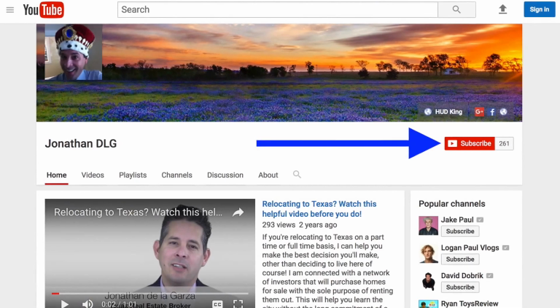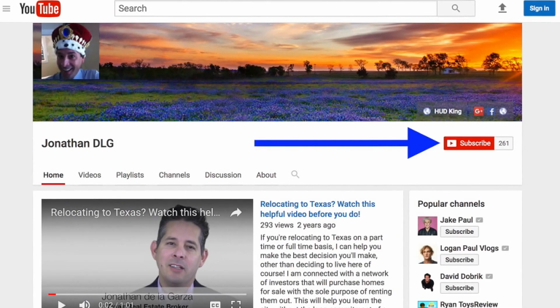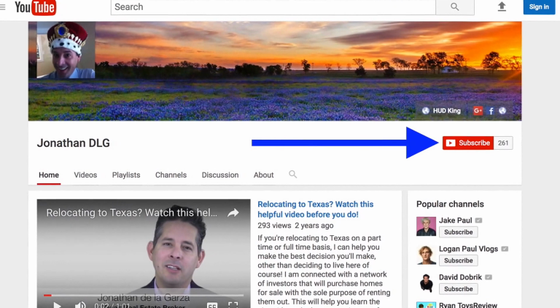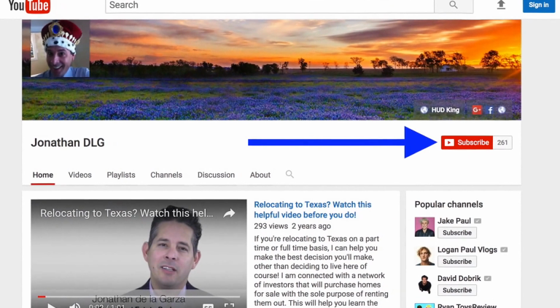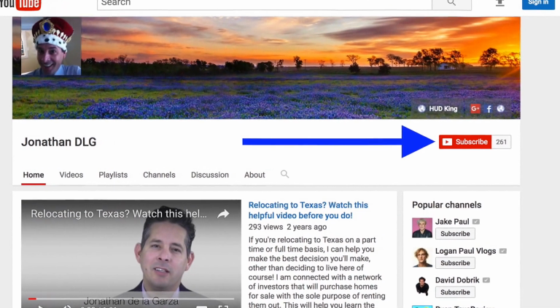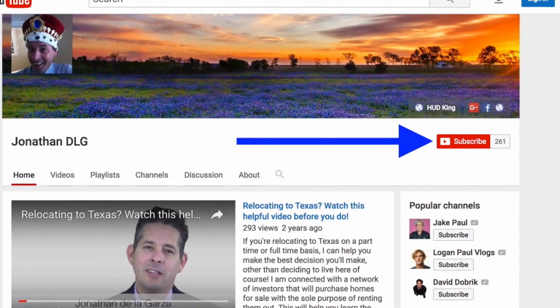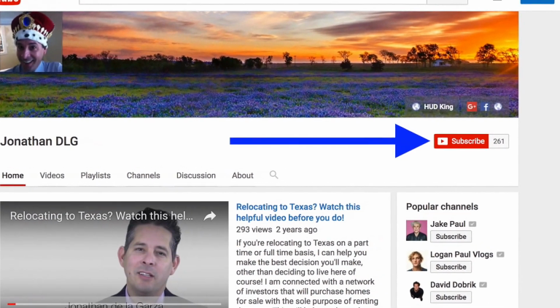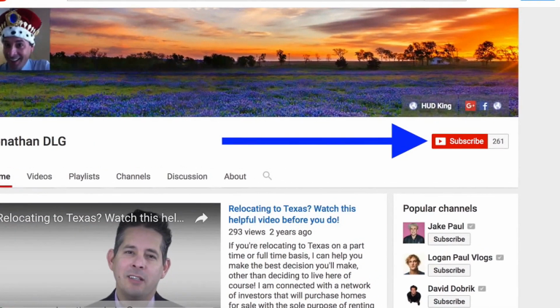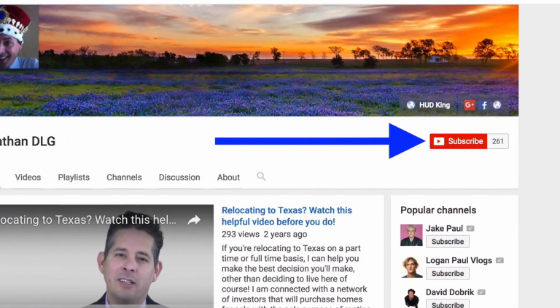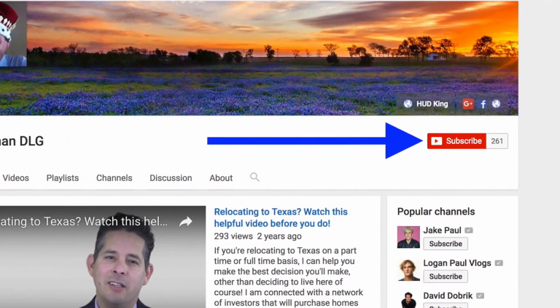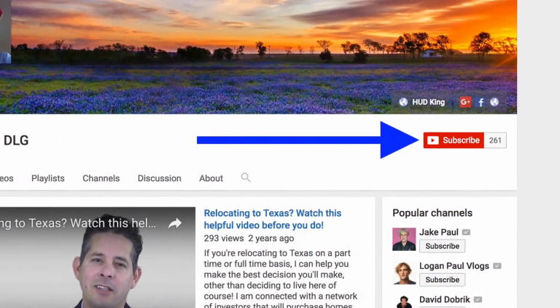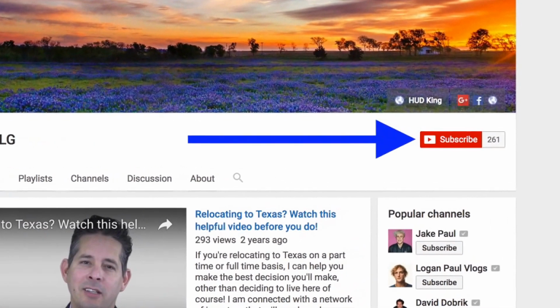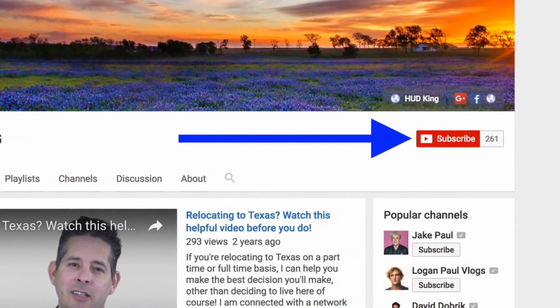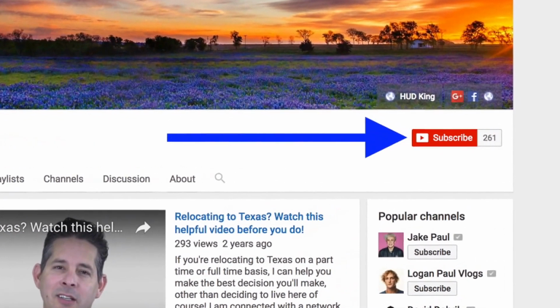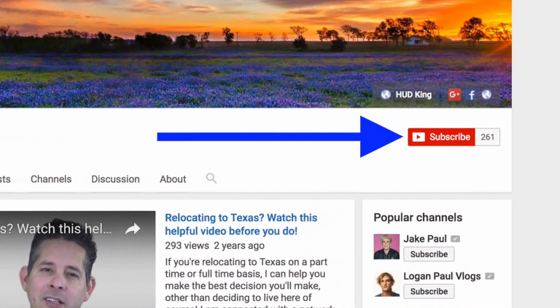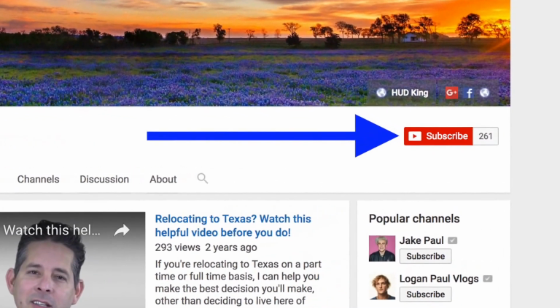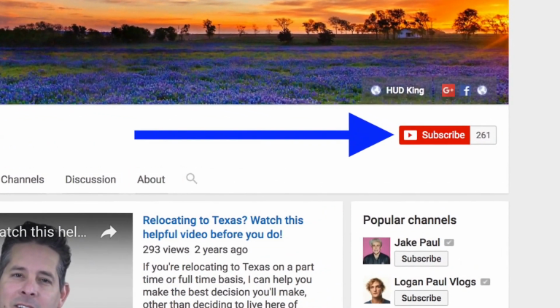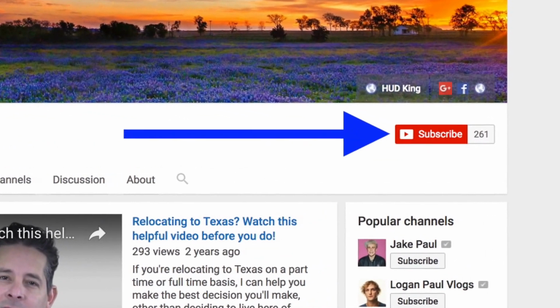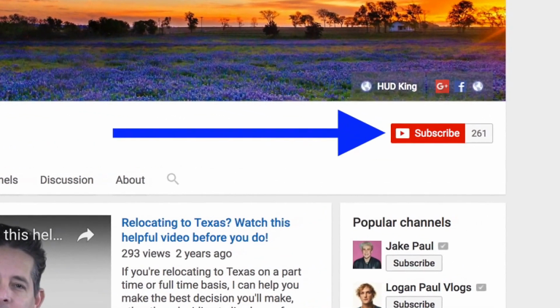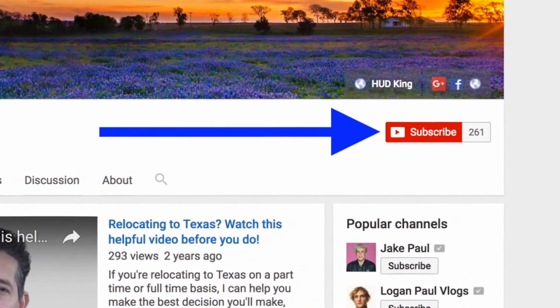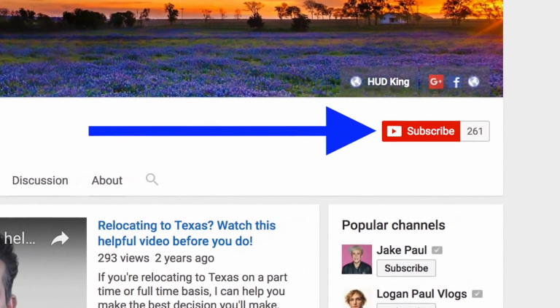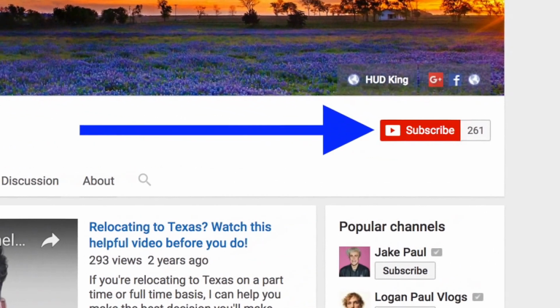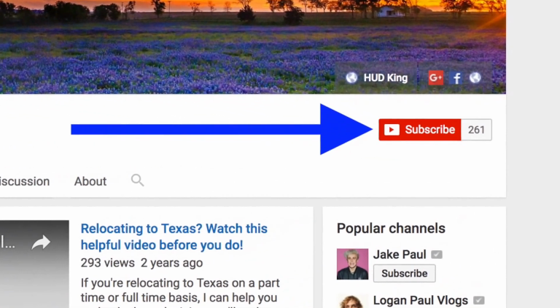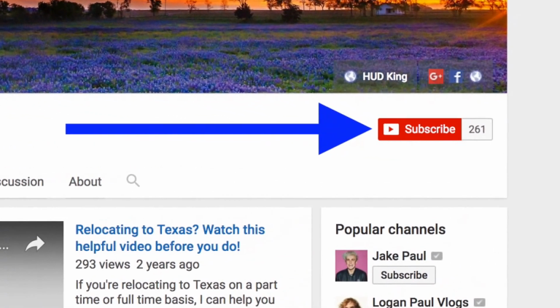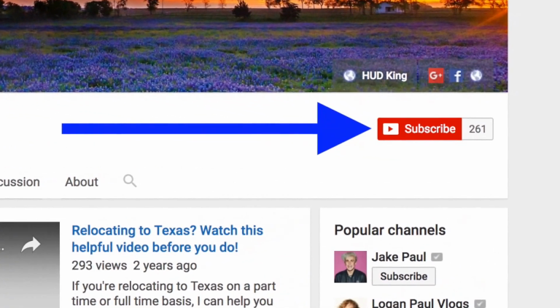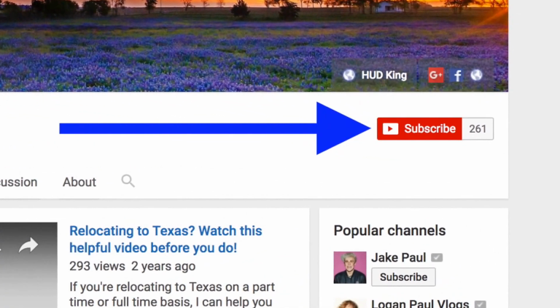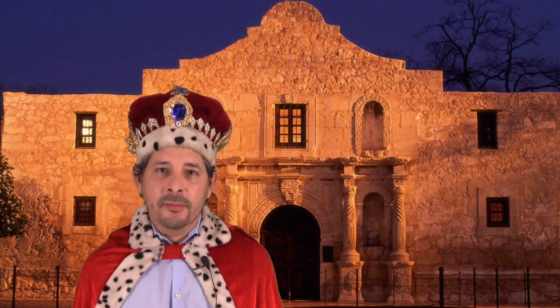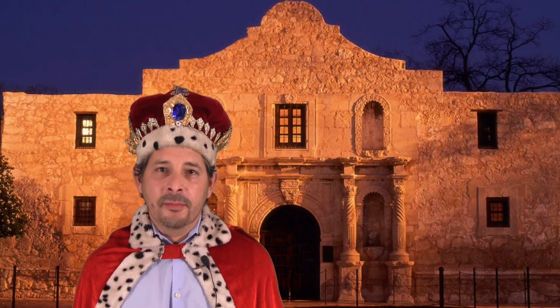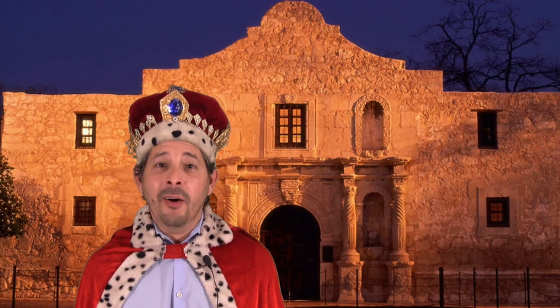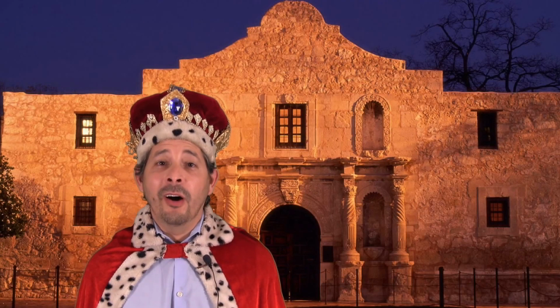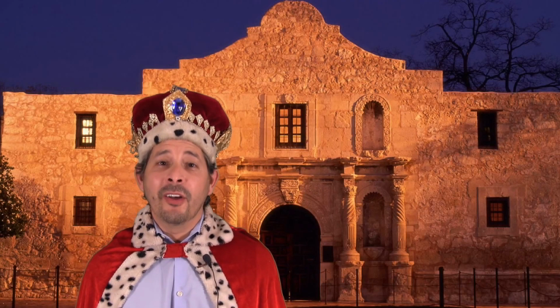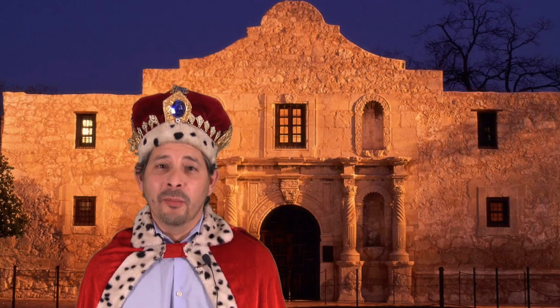While you're at our YouTube page, if you click on the subscribe button, you'll be instantly notified of new uploaded videos. Now on to the home.